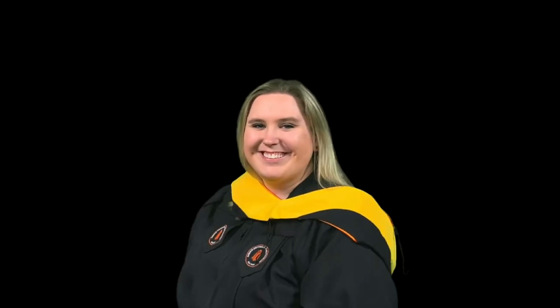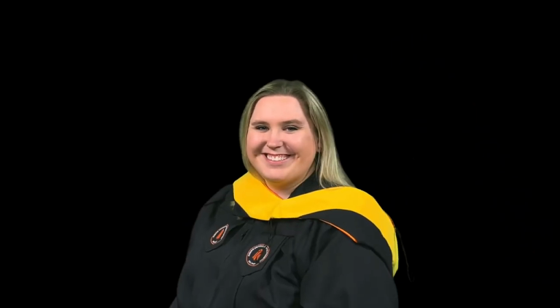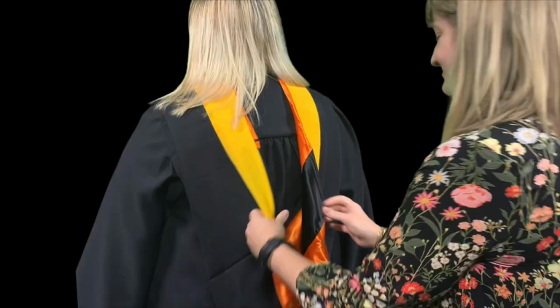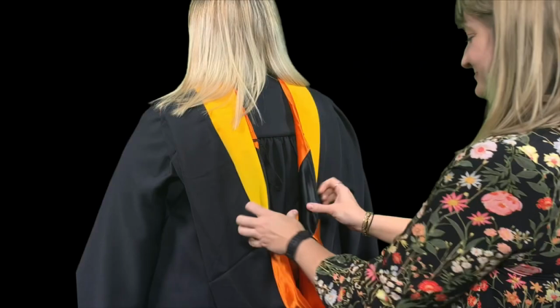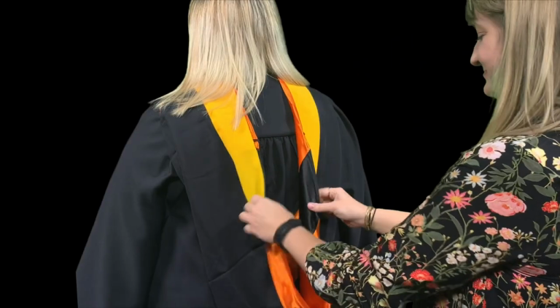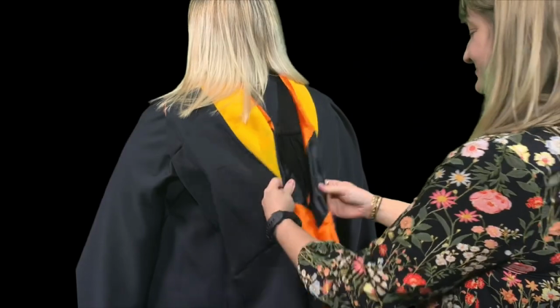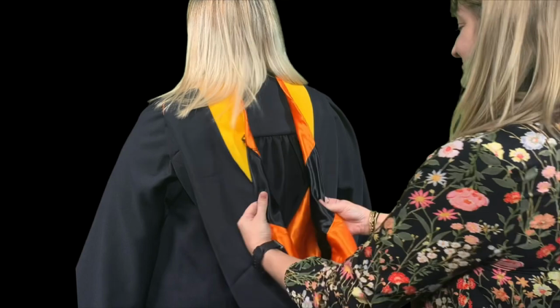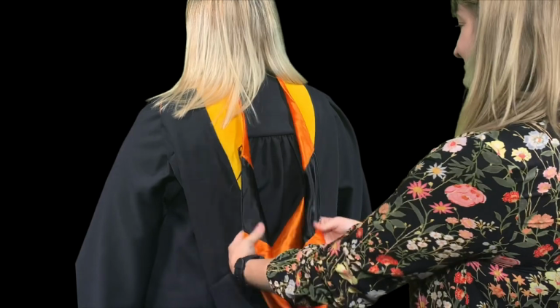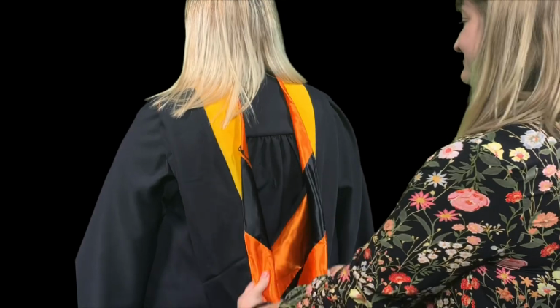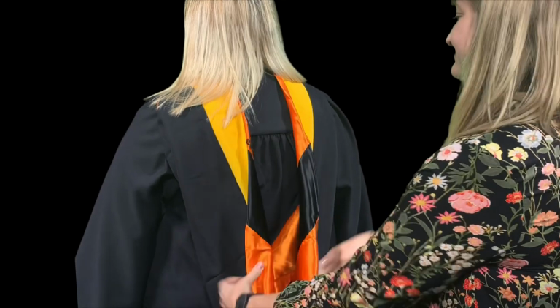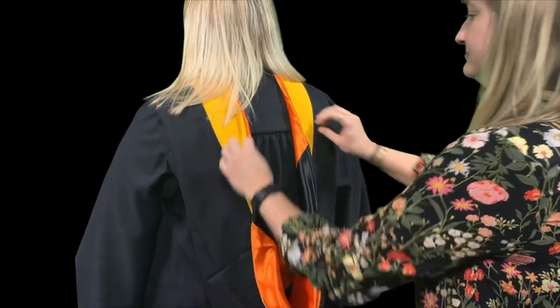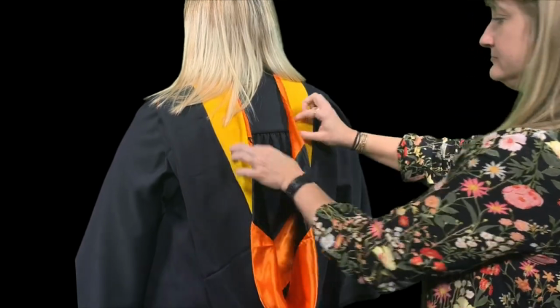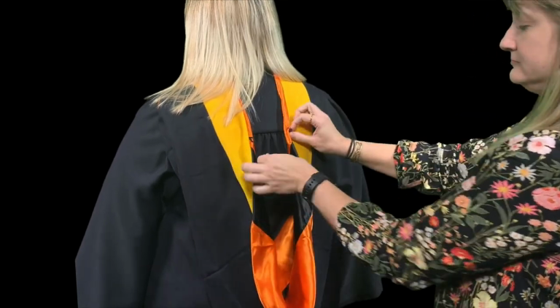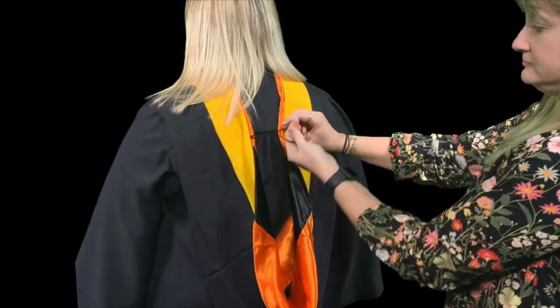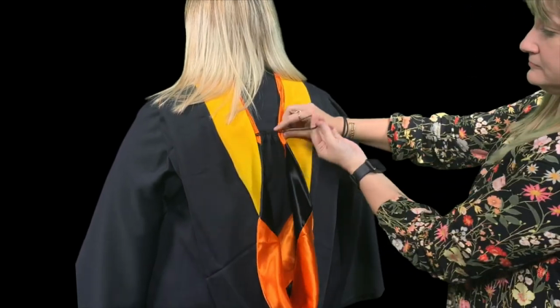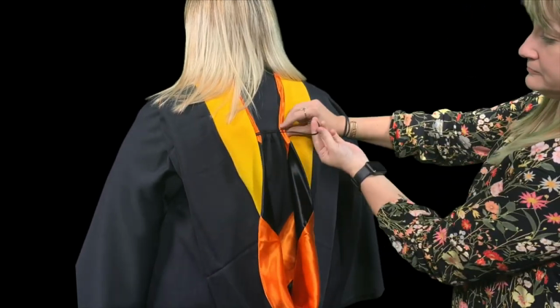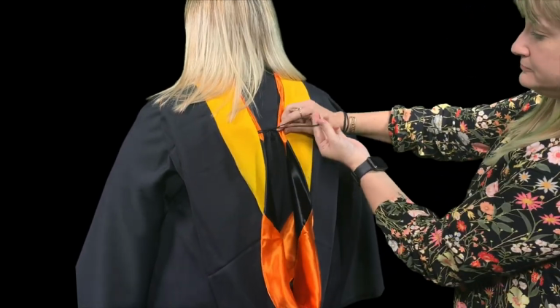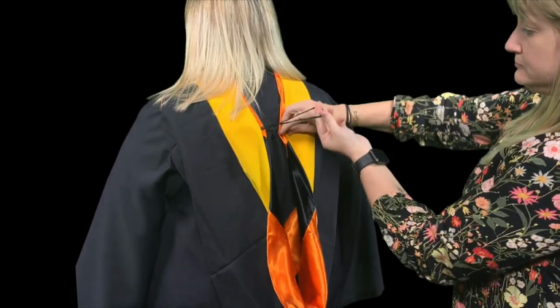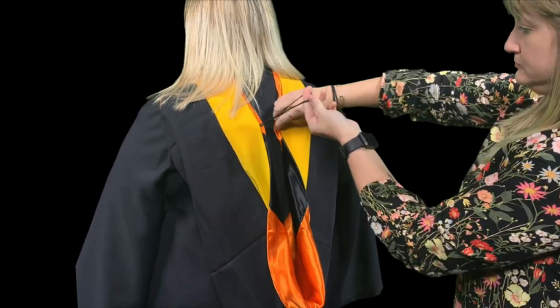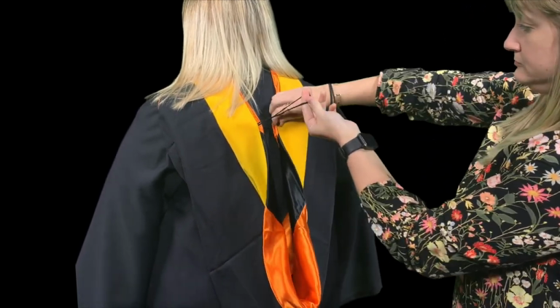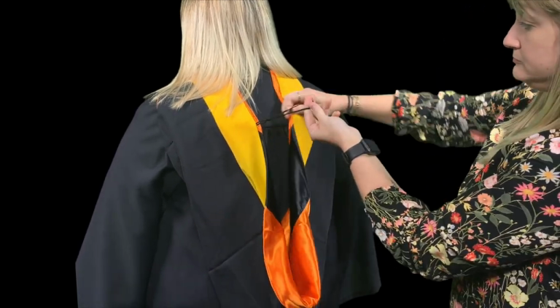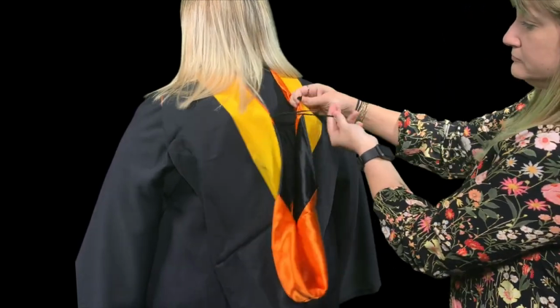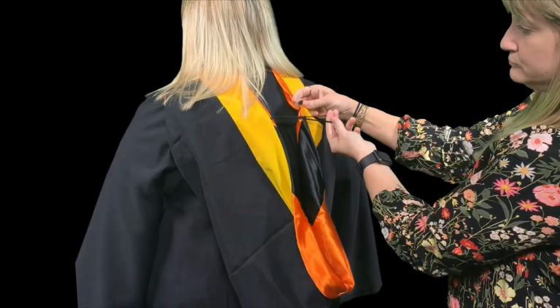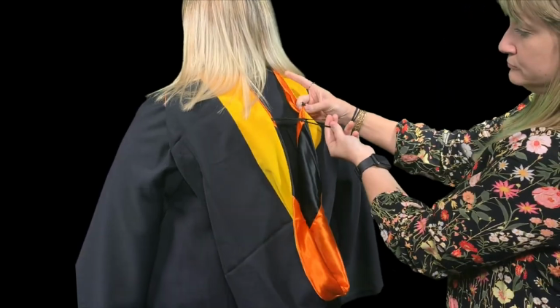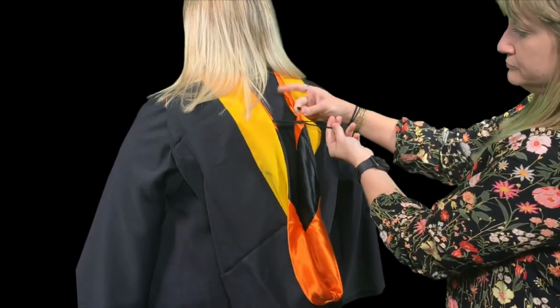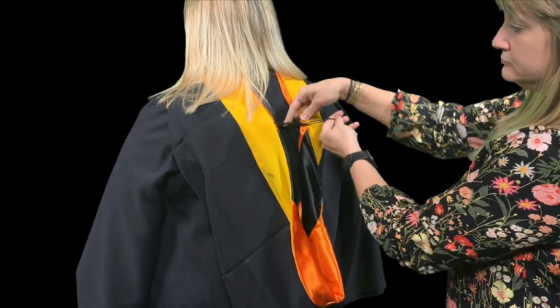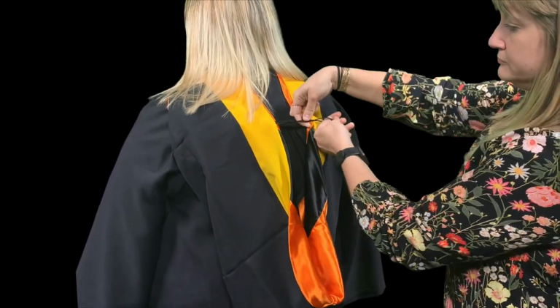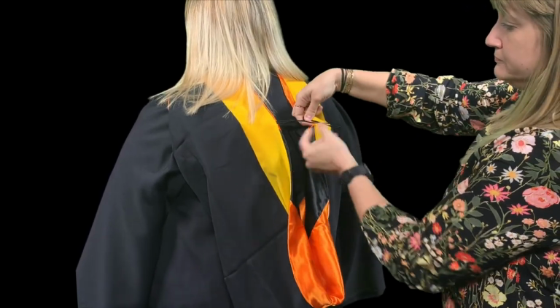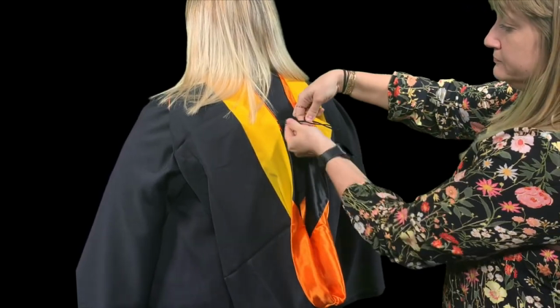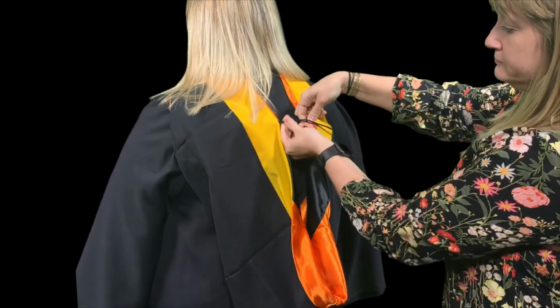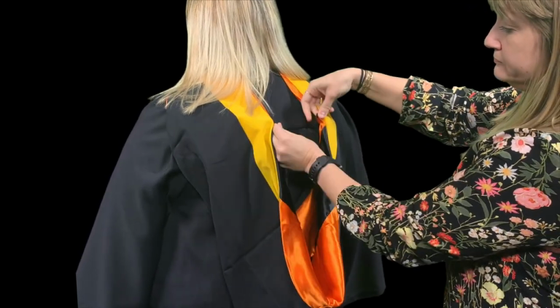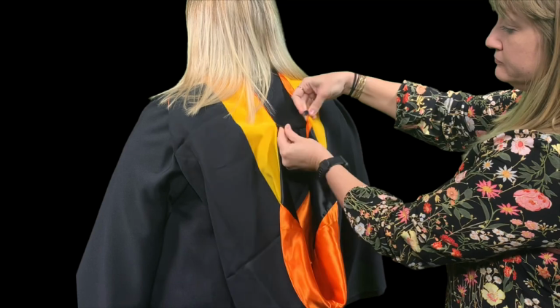These next steps might involve some help from a friend. Find the string on the back of your hood and wrap it around the button, going across the hood.